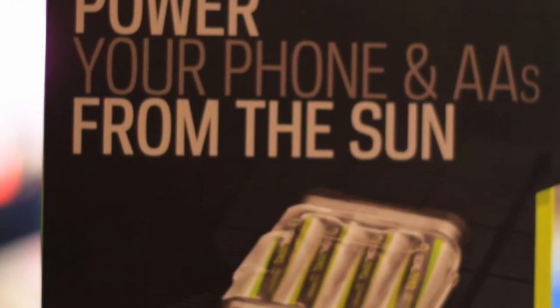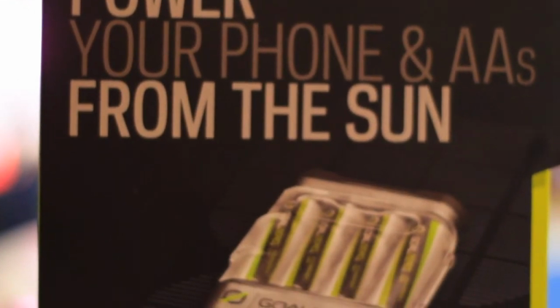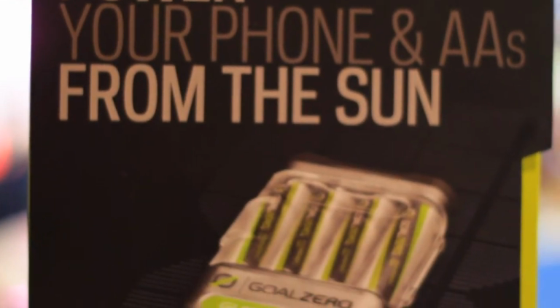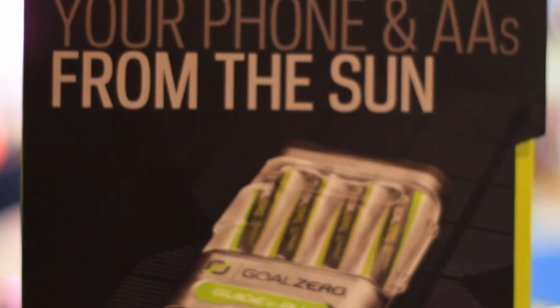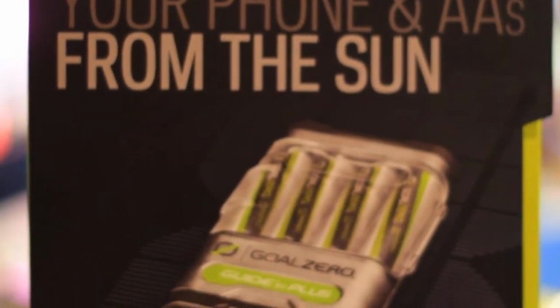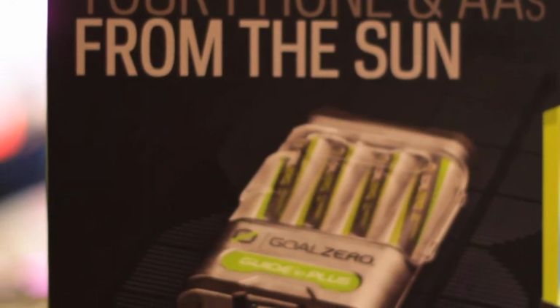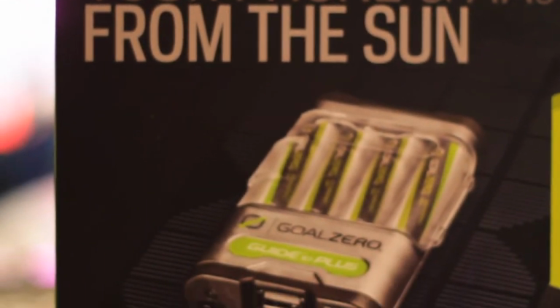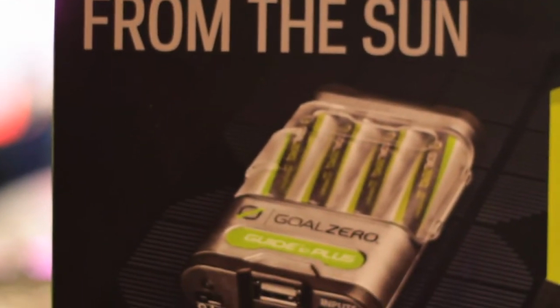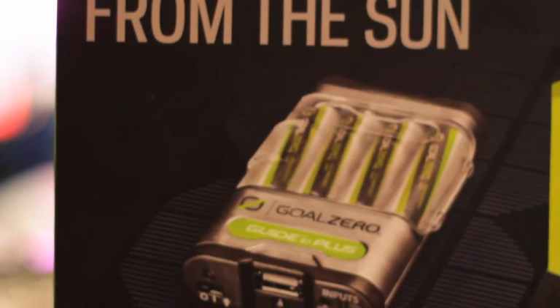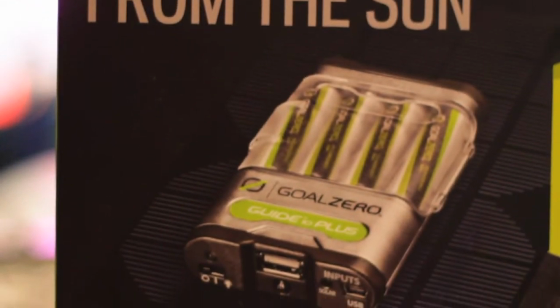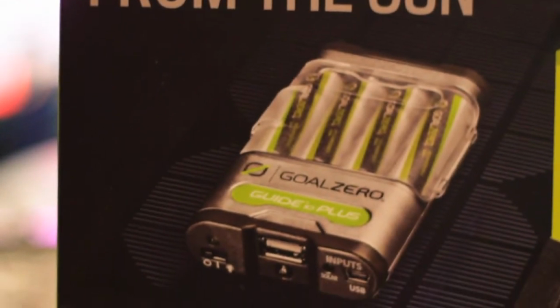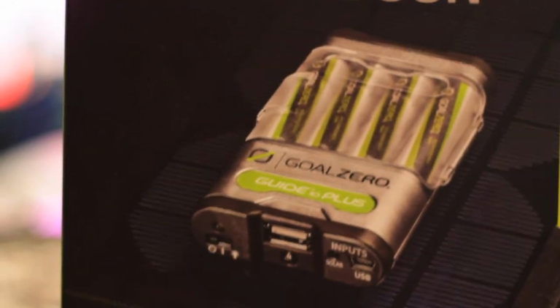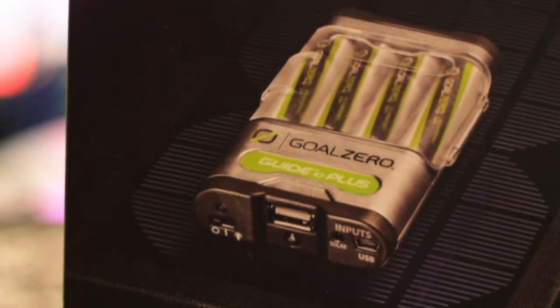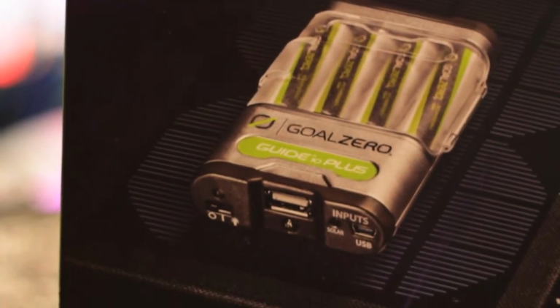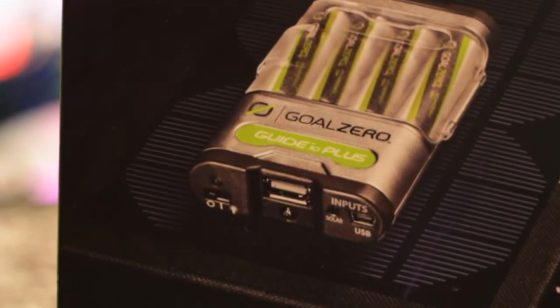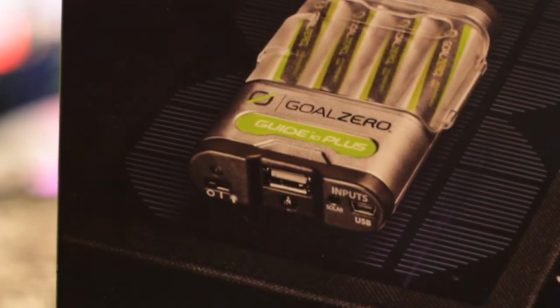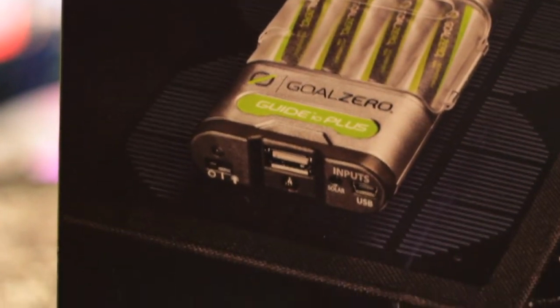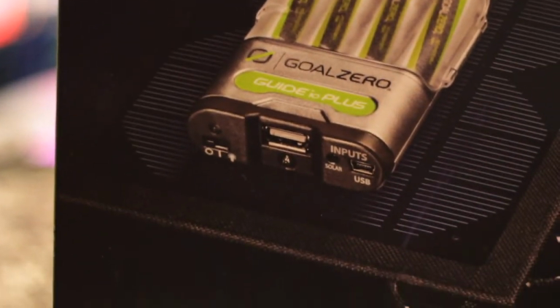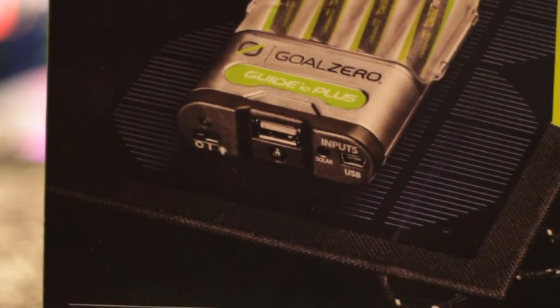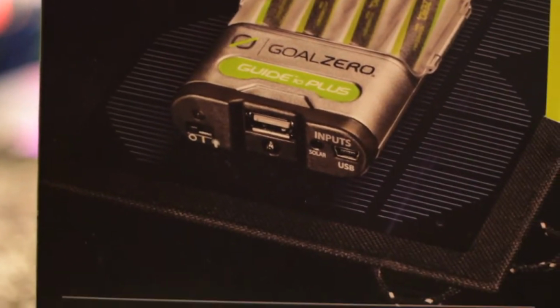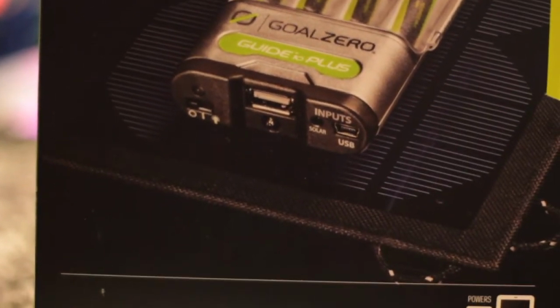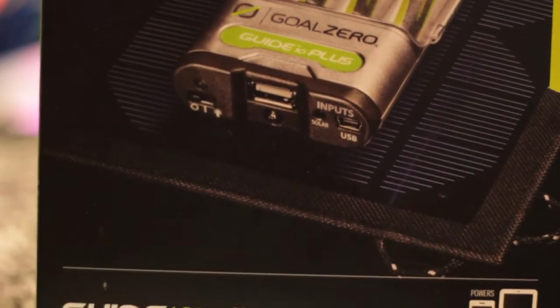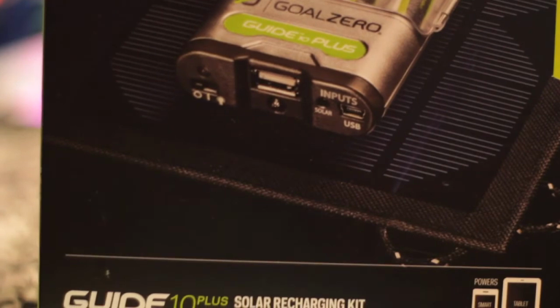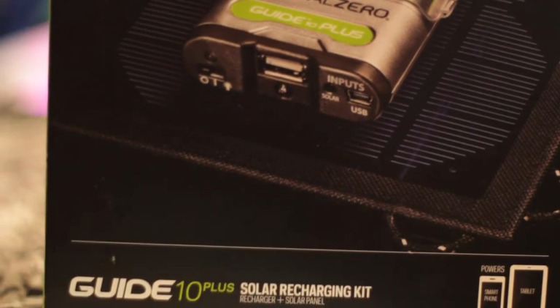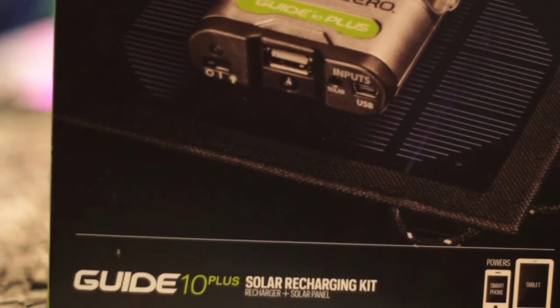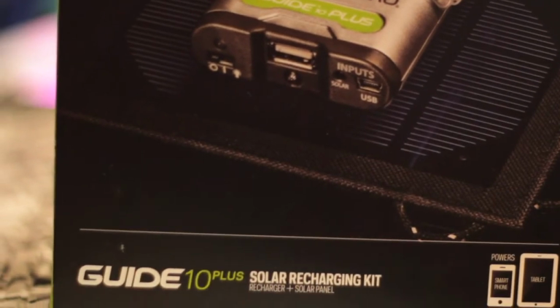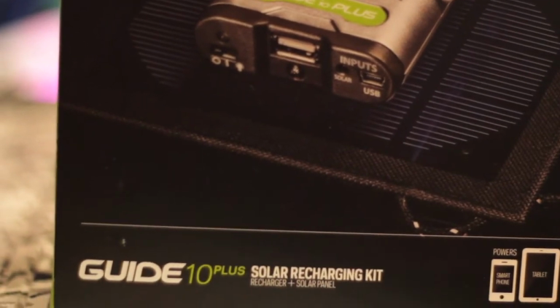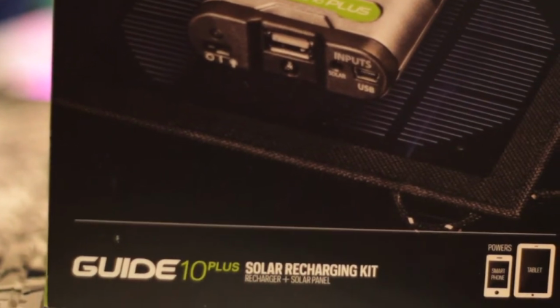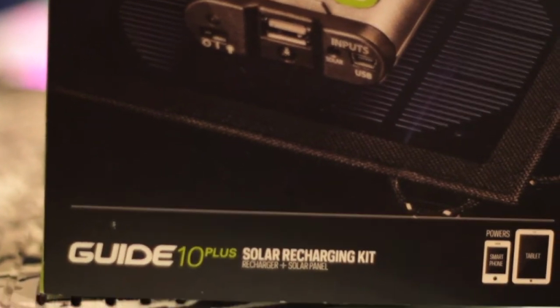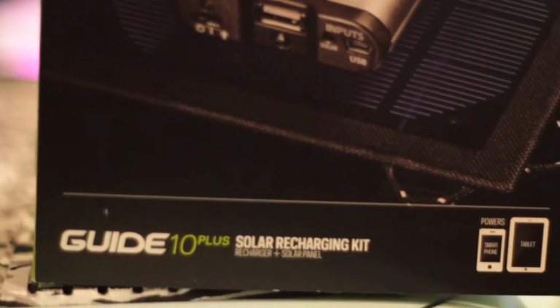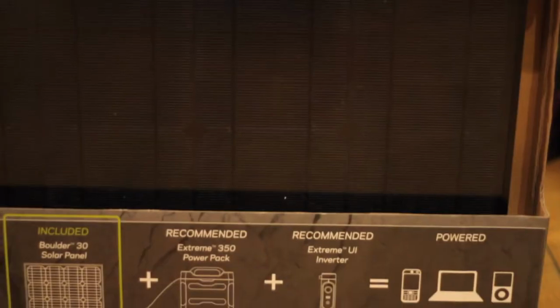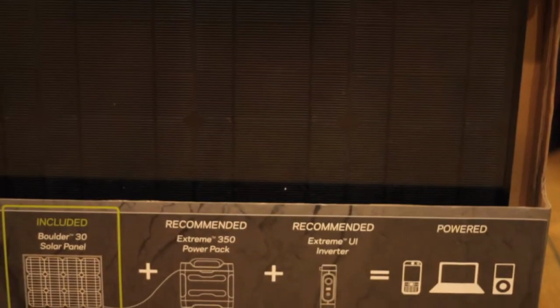Goal Zero is perfect for surf trips, camping trips, or just any time you need to charge your phone.